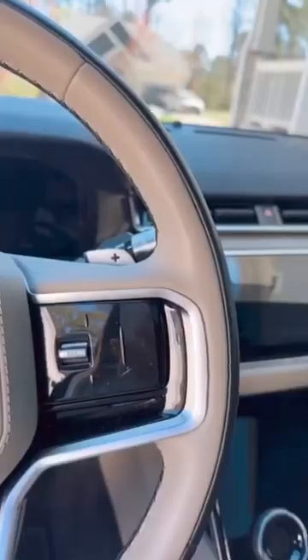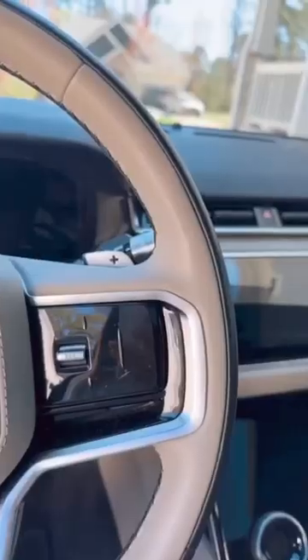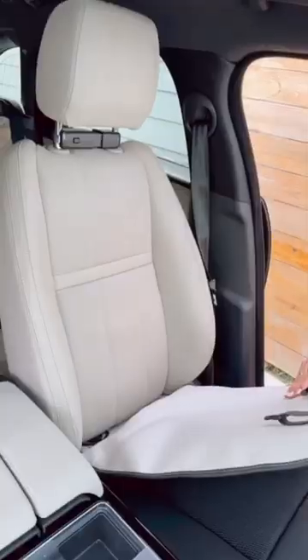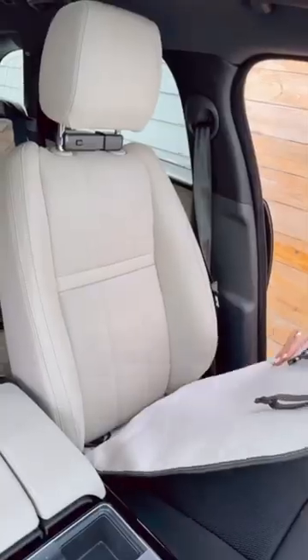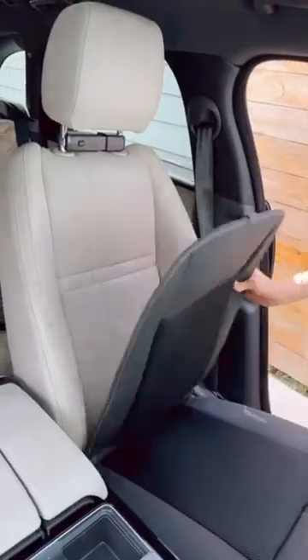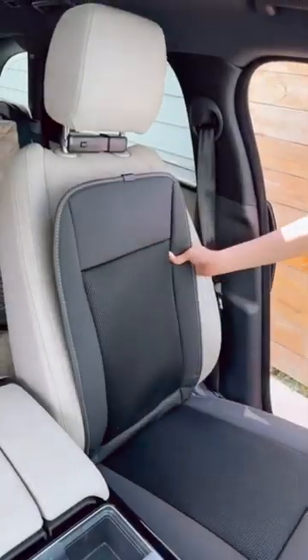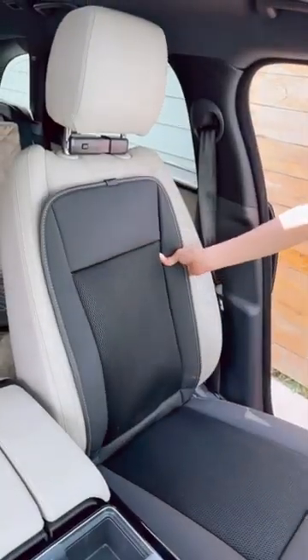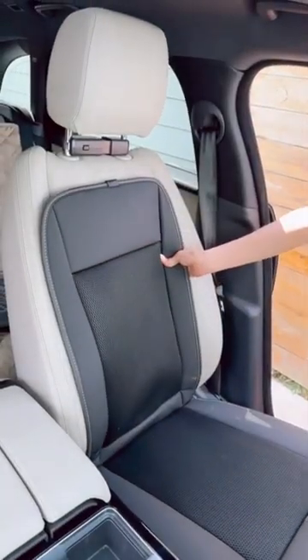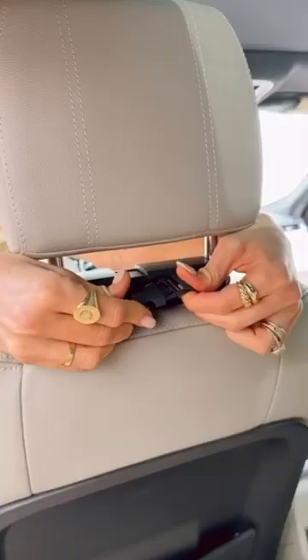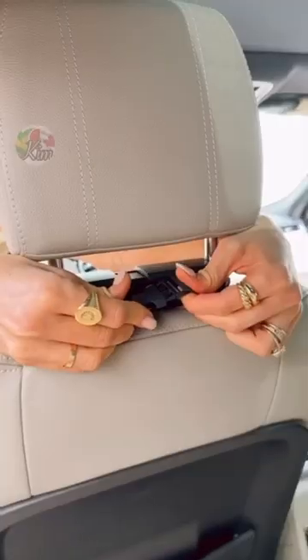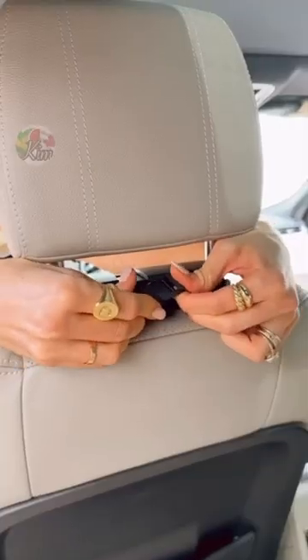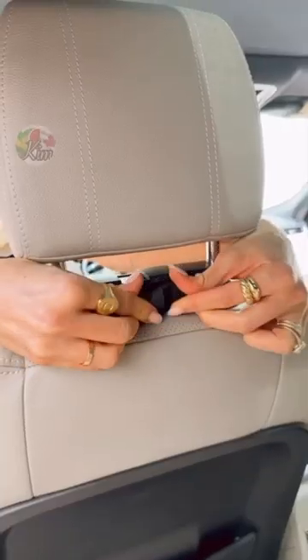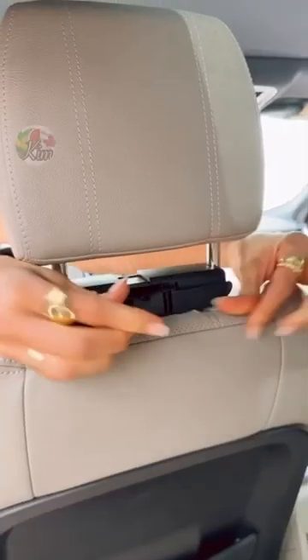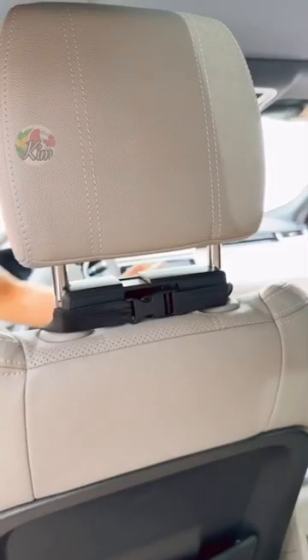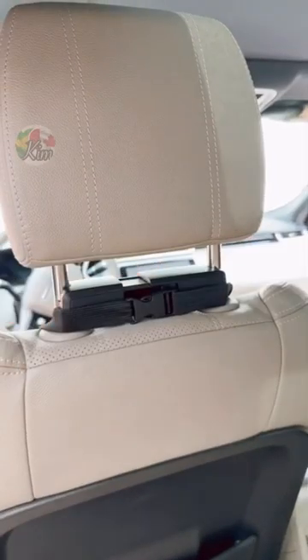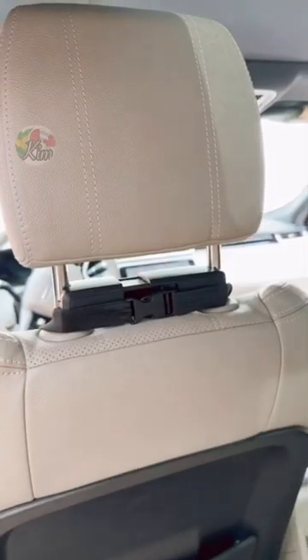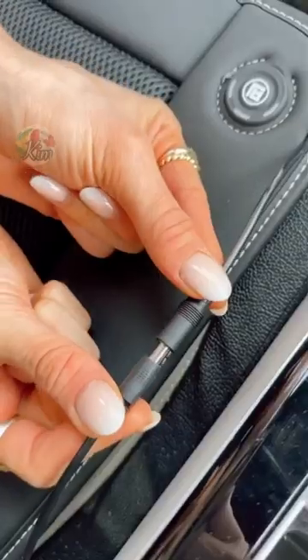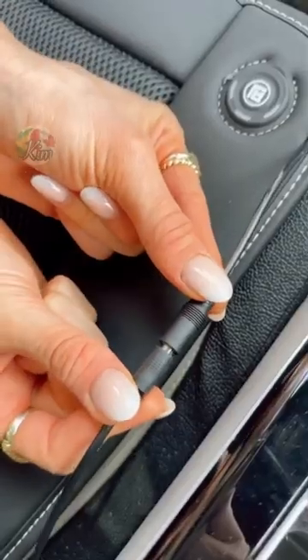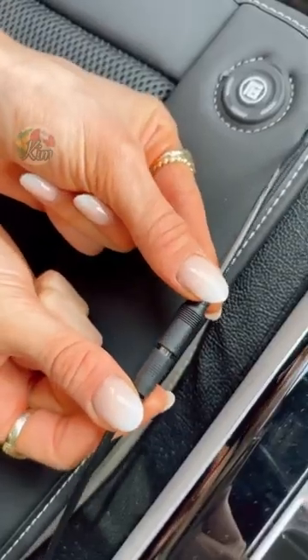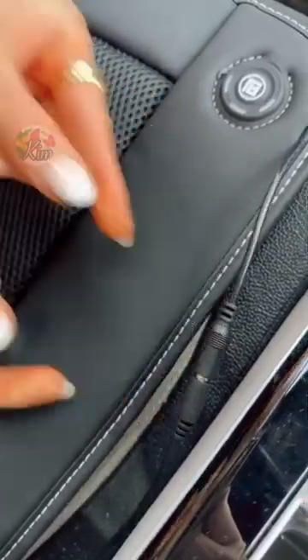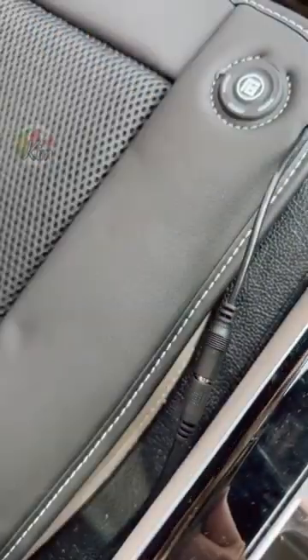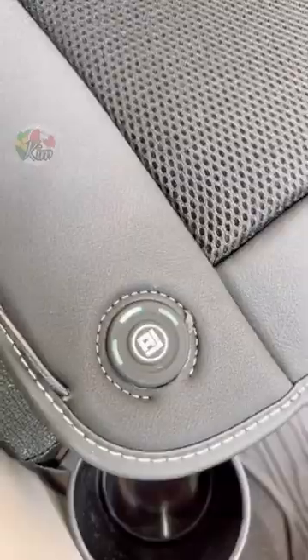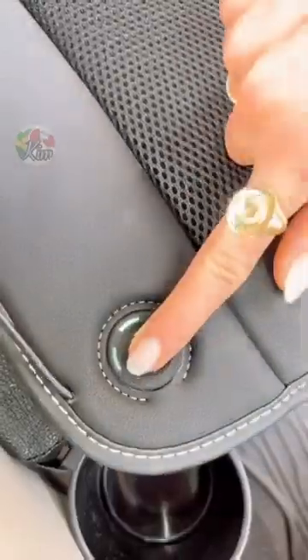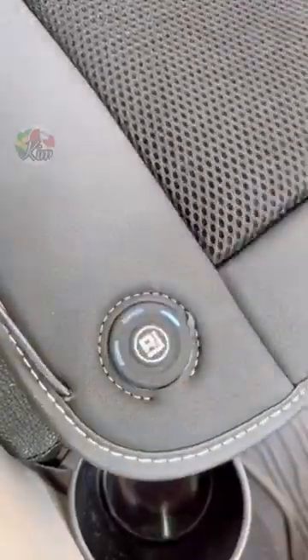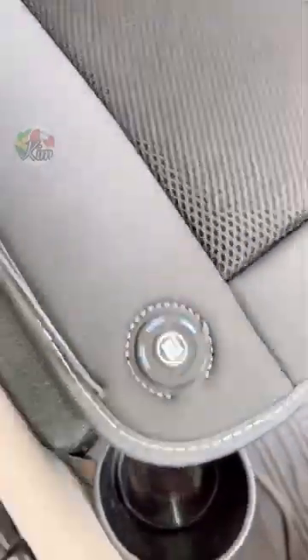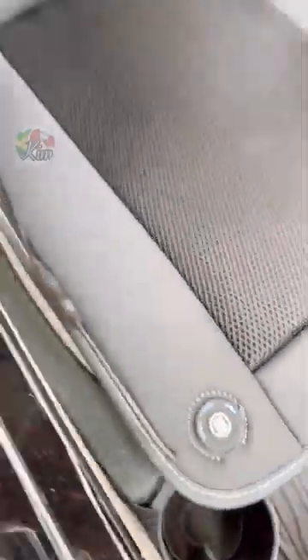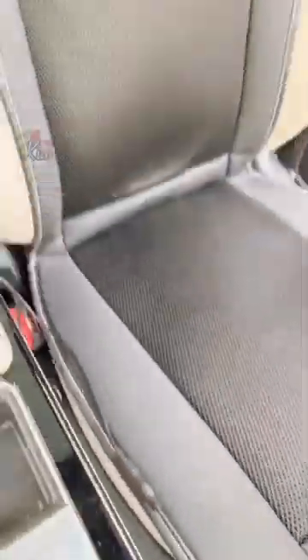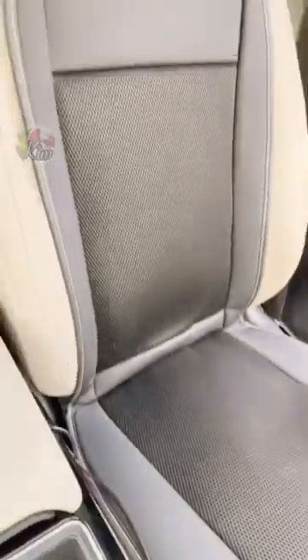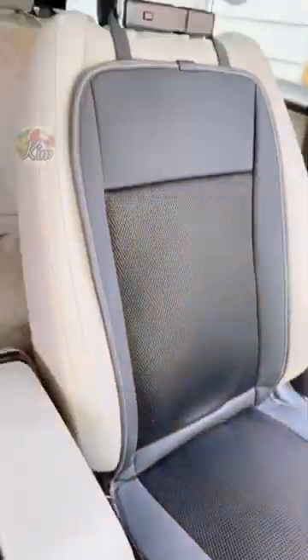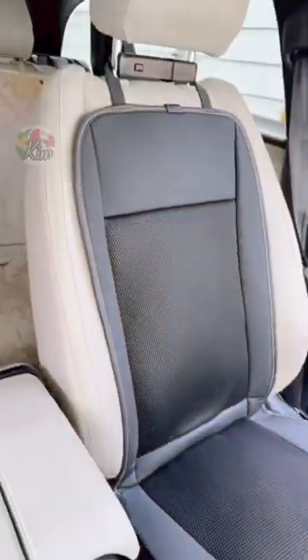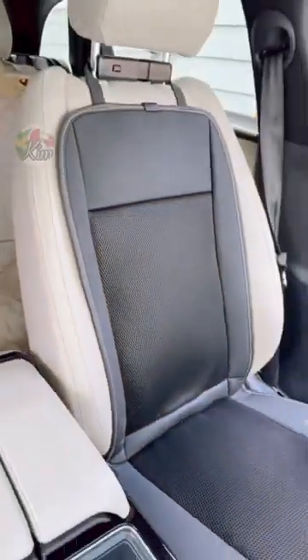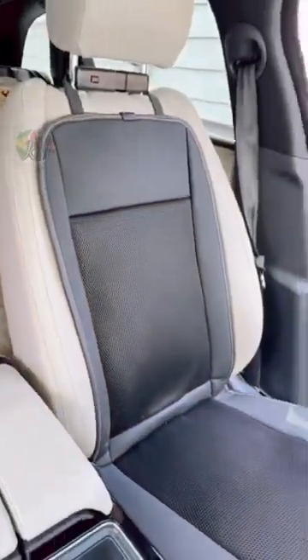Elevate your car experience this summer with these air conditioning car seat cushions with universal fit to work in most vehicles.